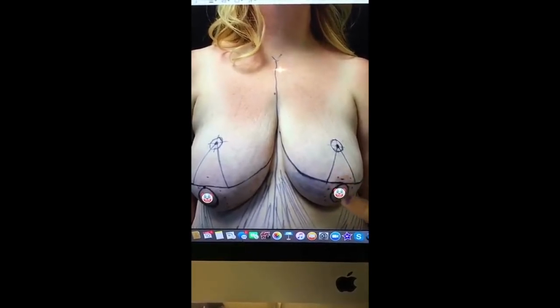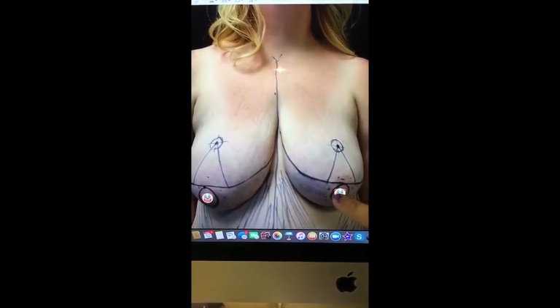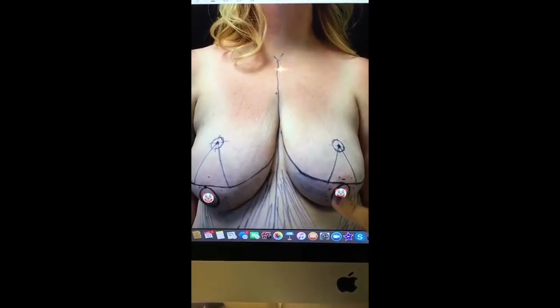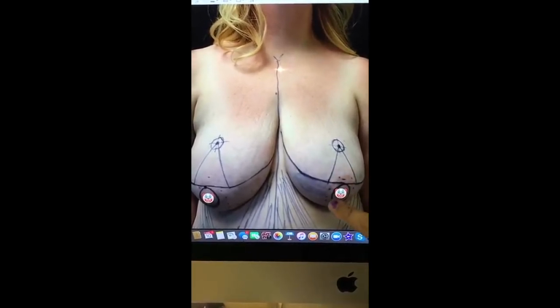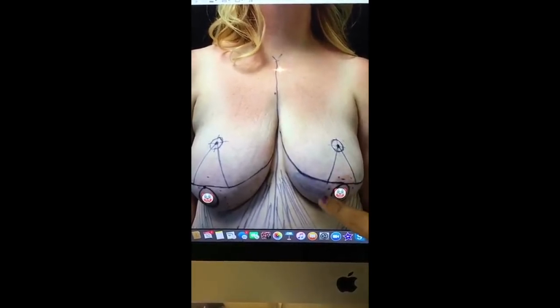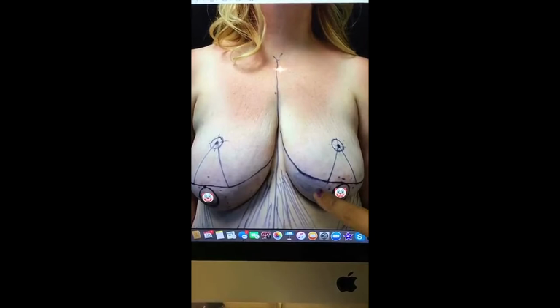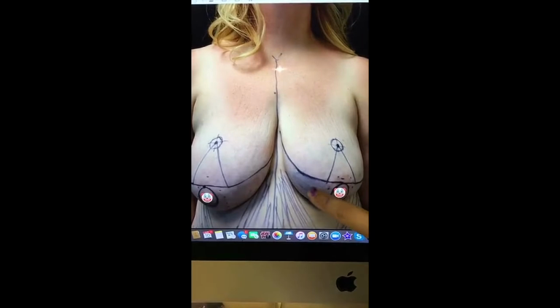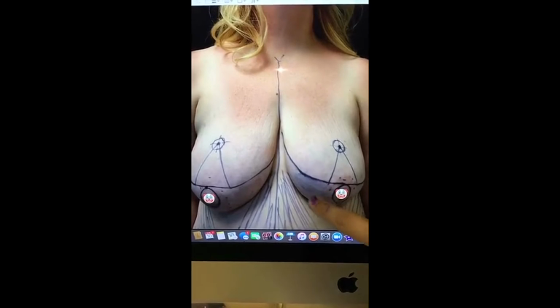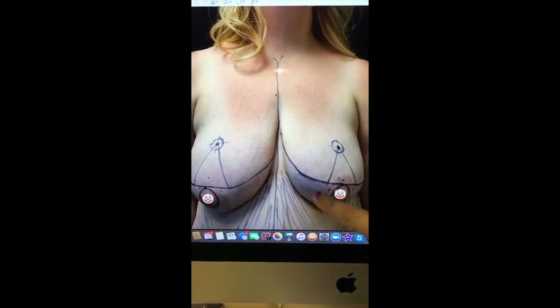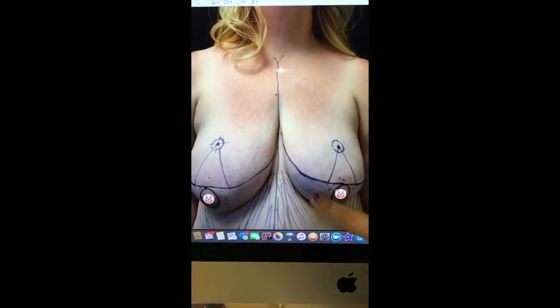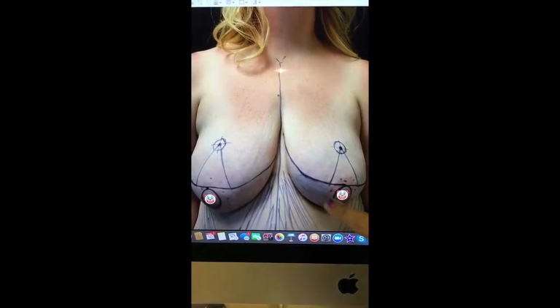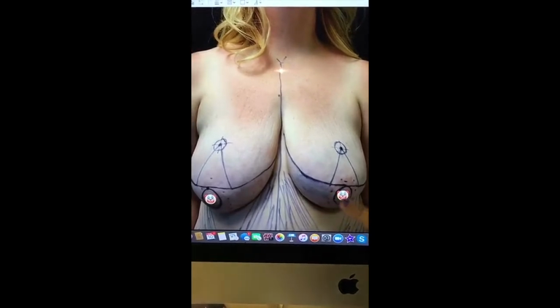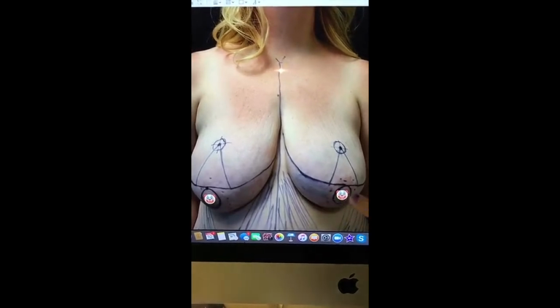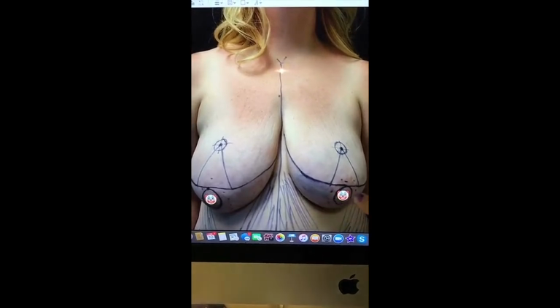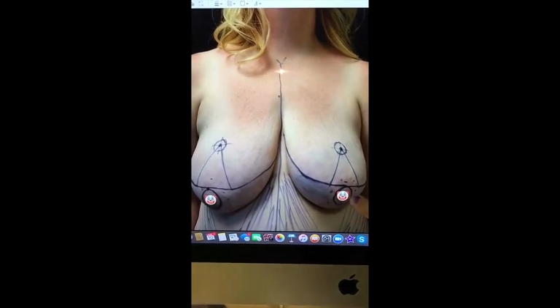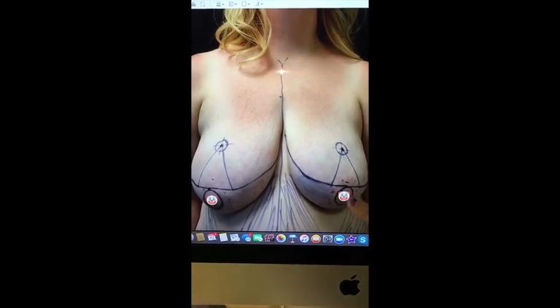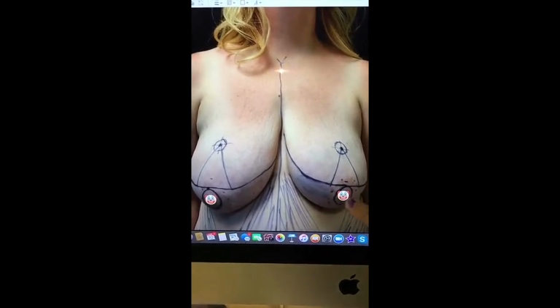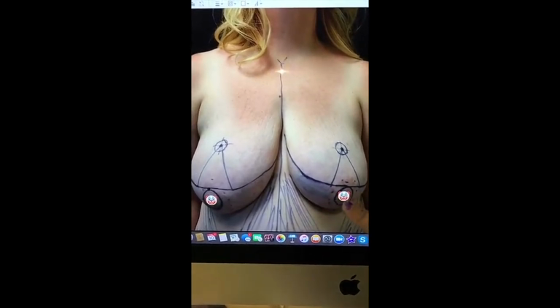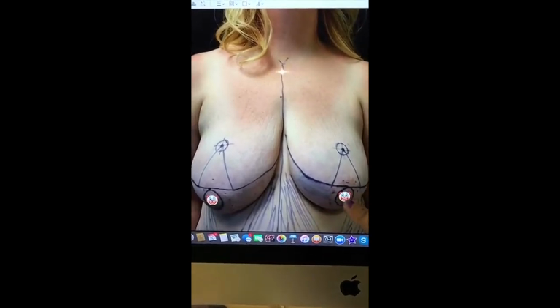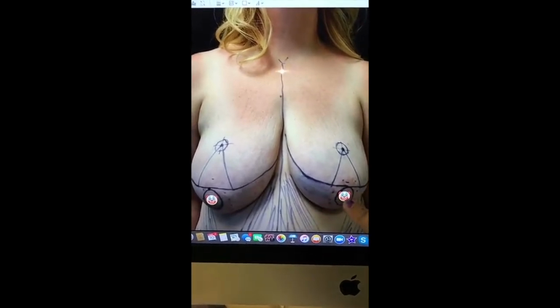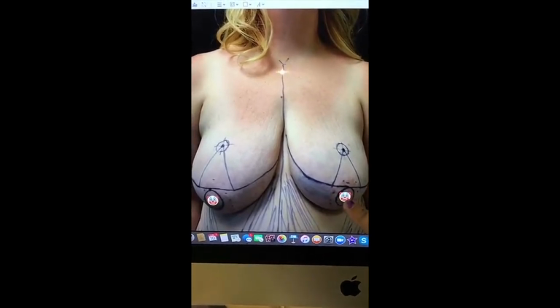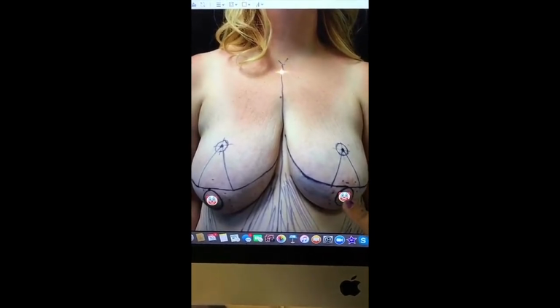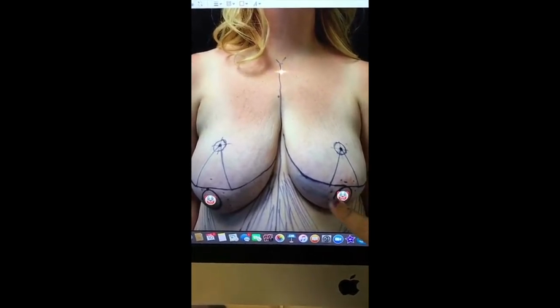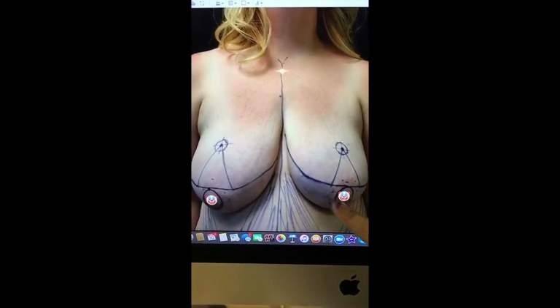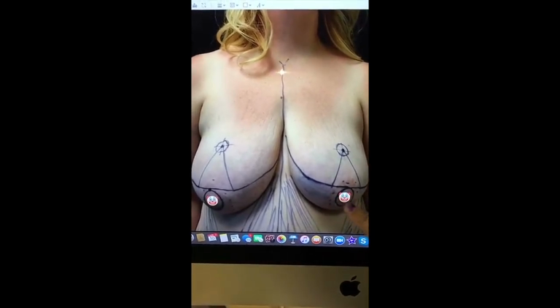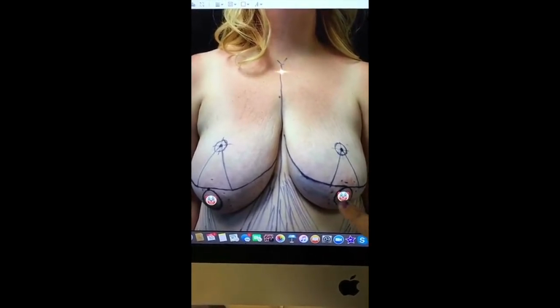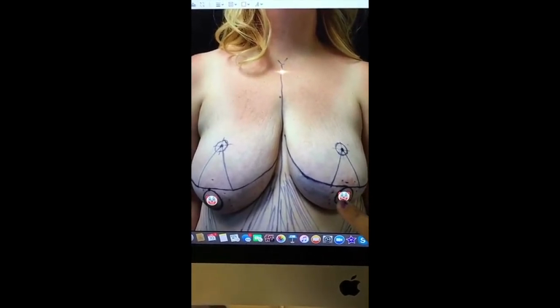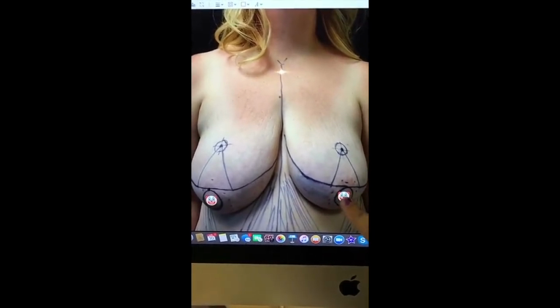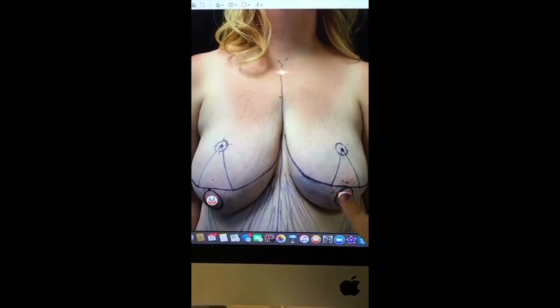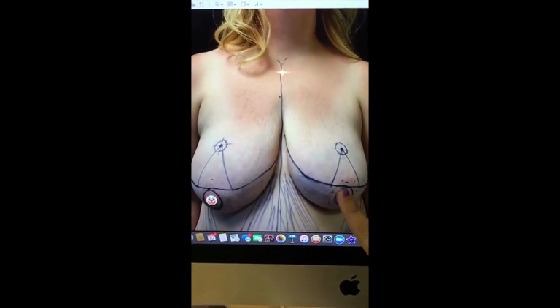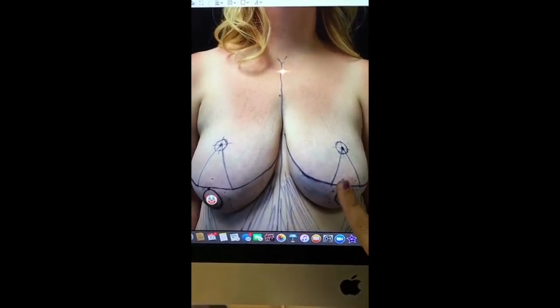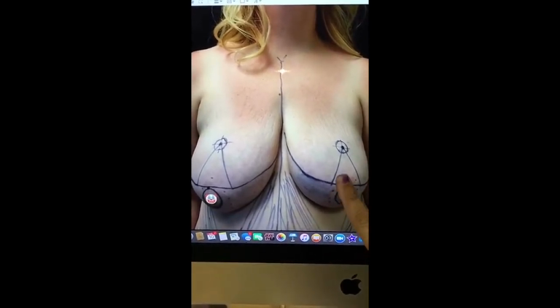We can skip the vertical incision and just make the incision here, then remove excess breast tissue and move this nipple and the underlying breast tissue up.